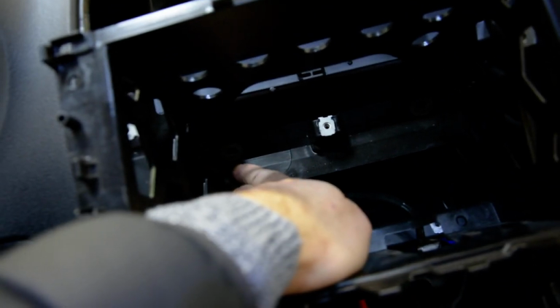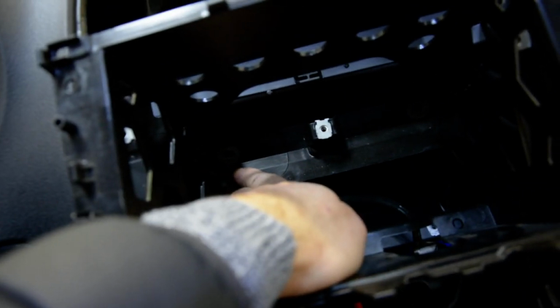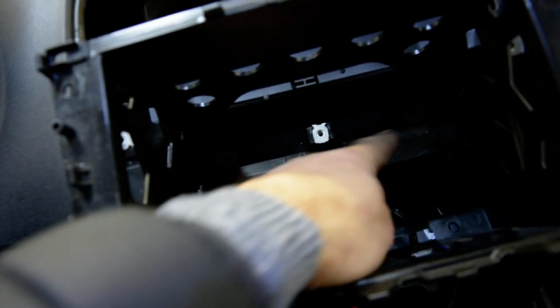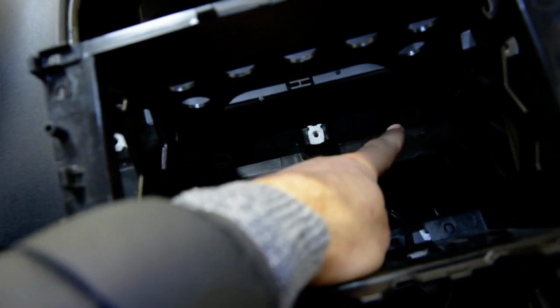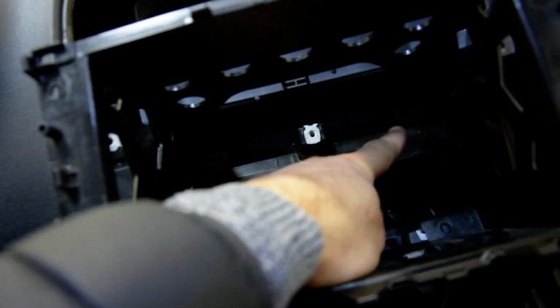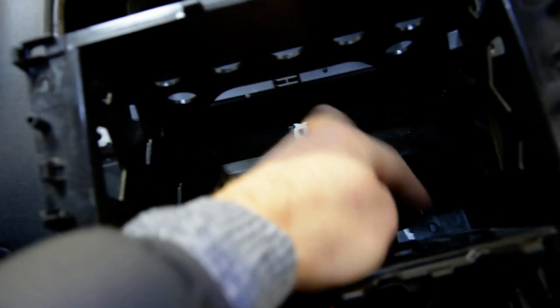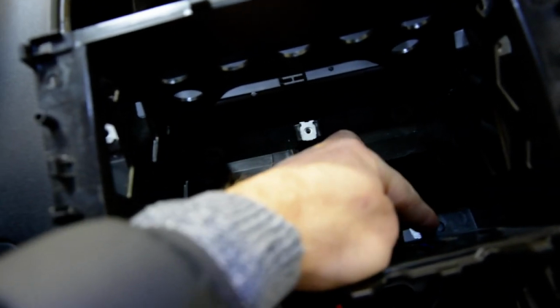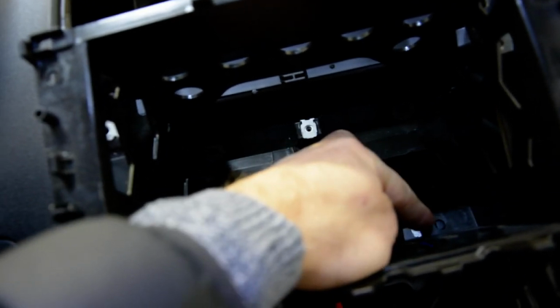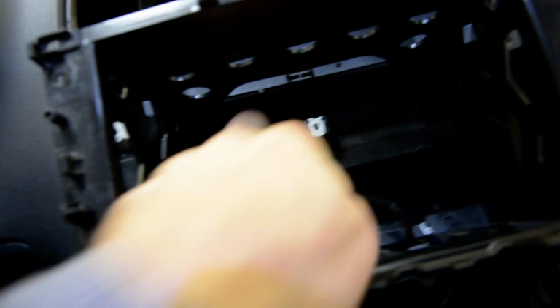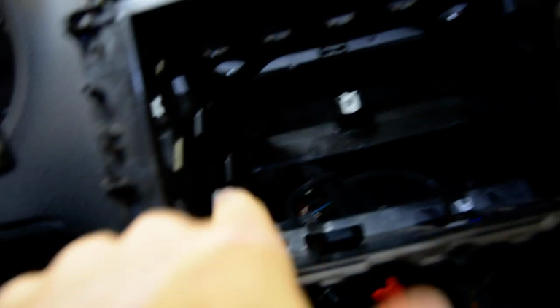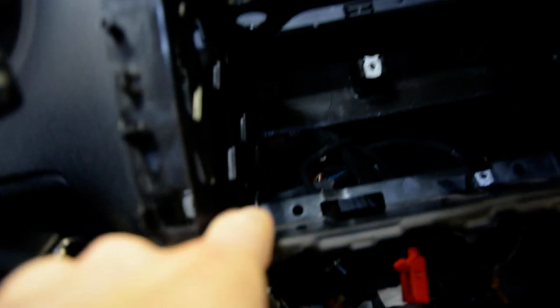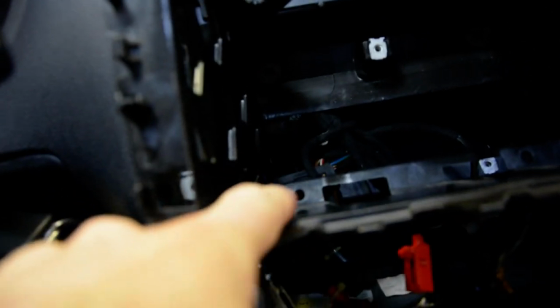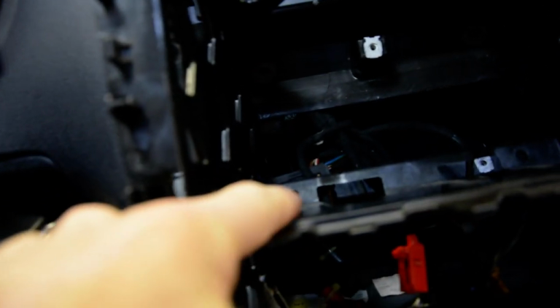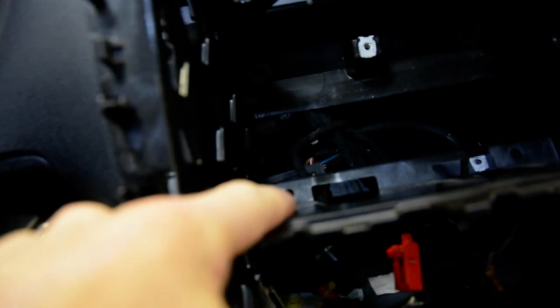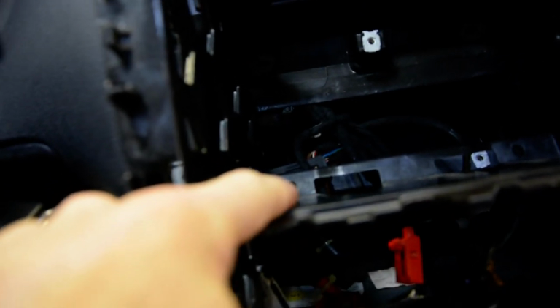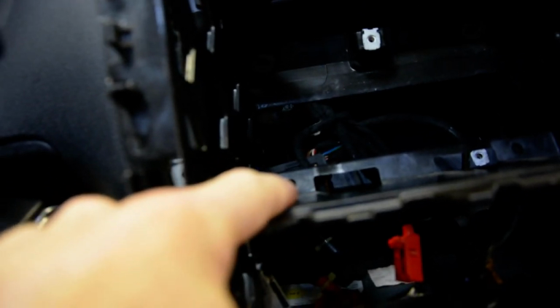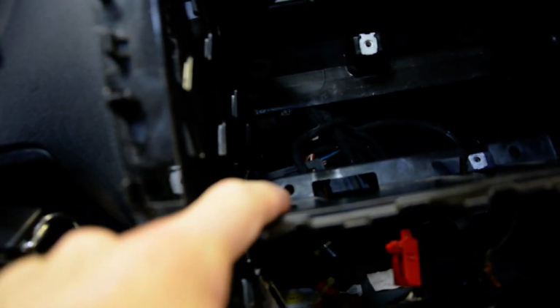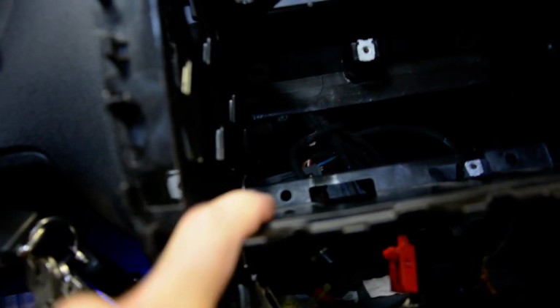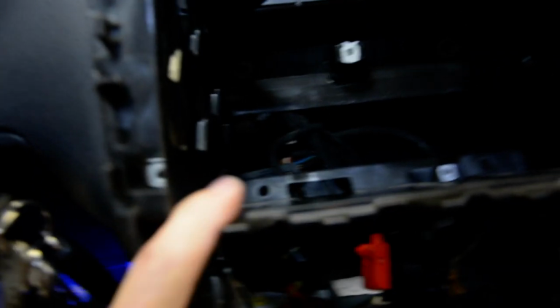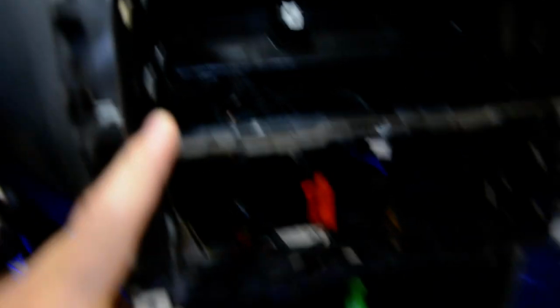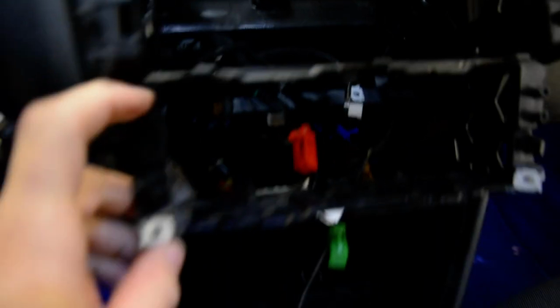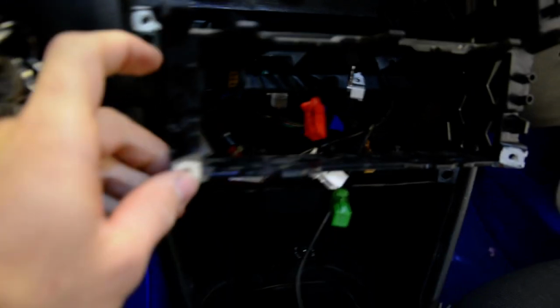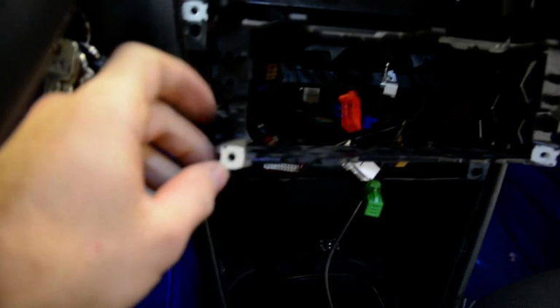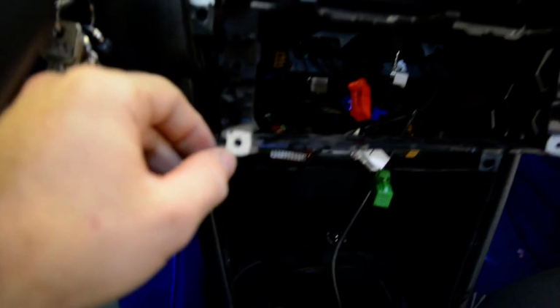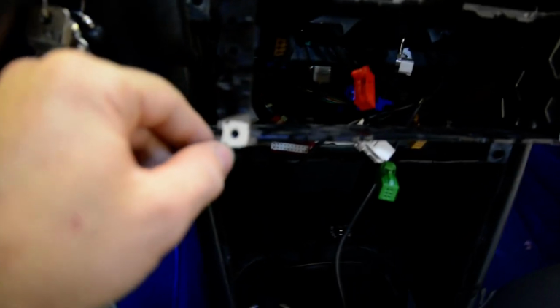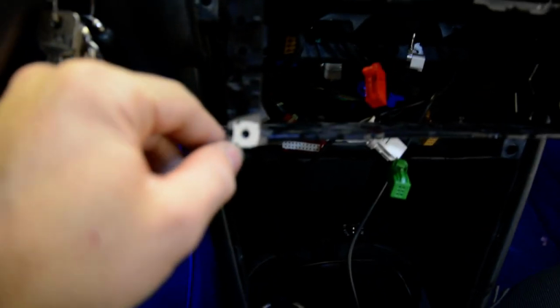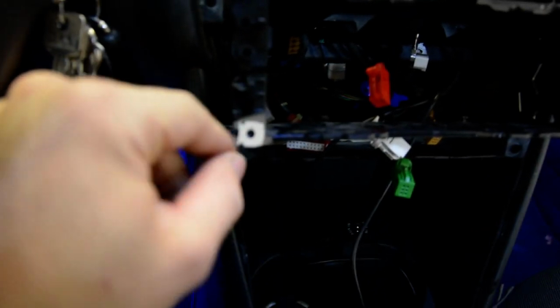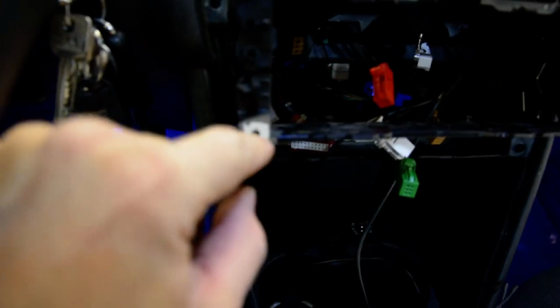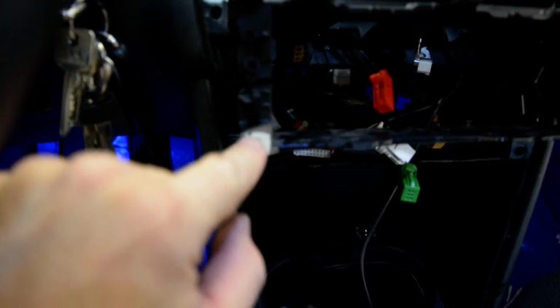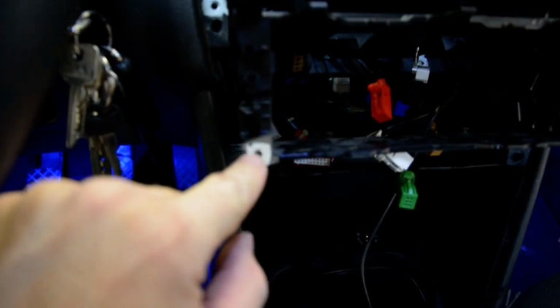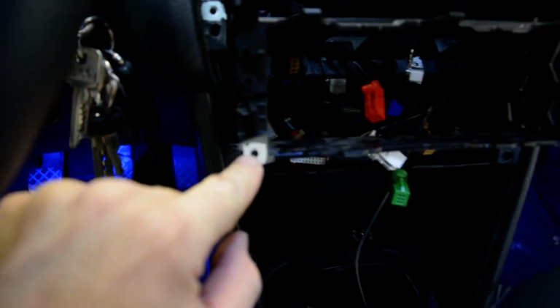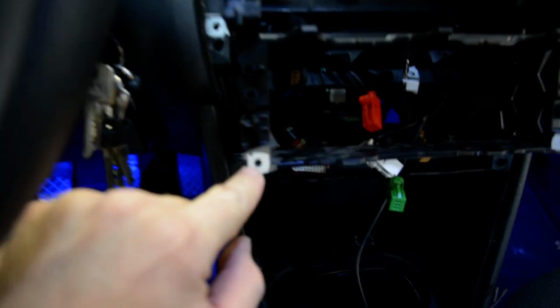One here, one here, one here, another one here. And at the bottom there will be 2 more screws.